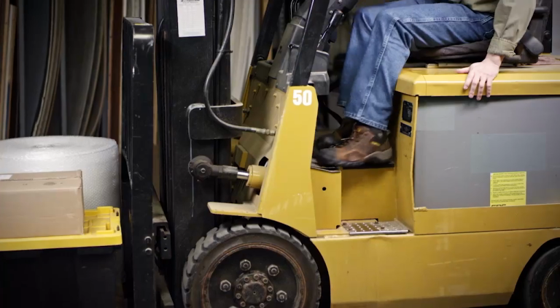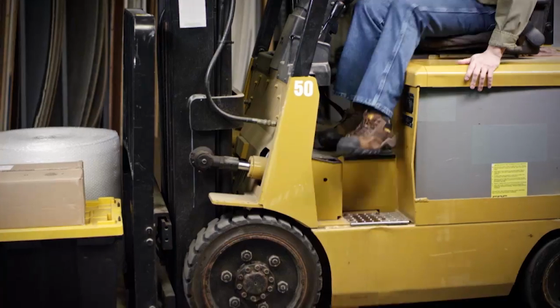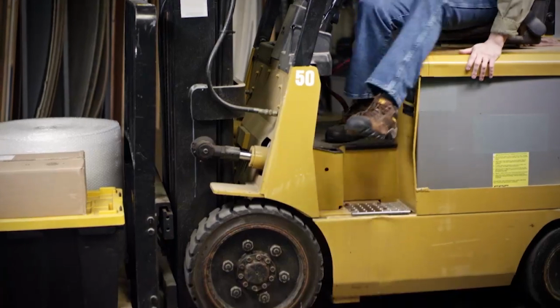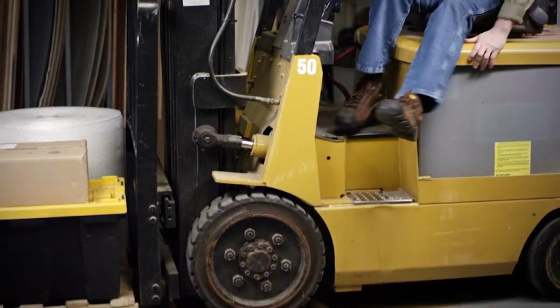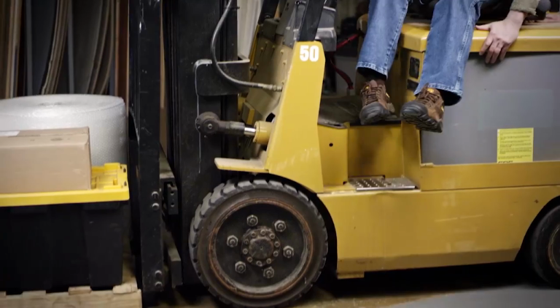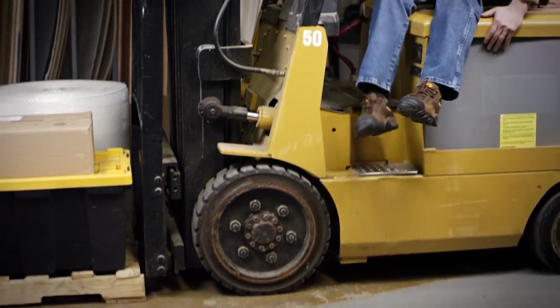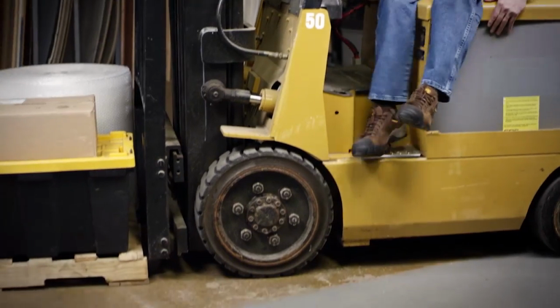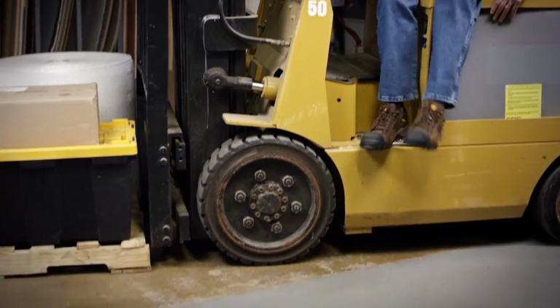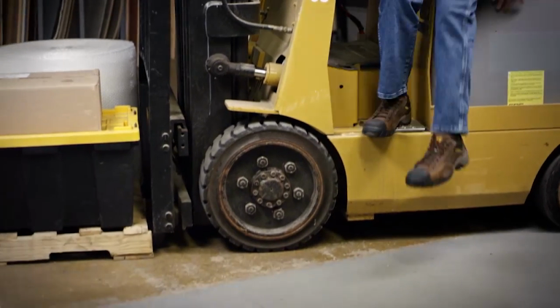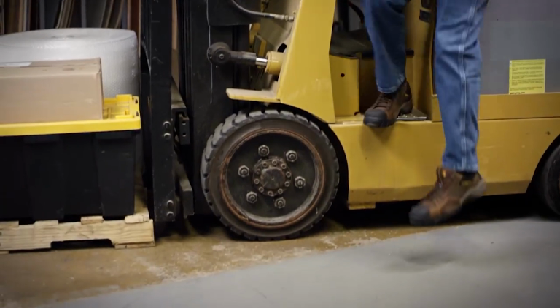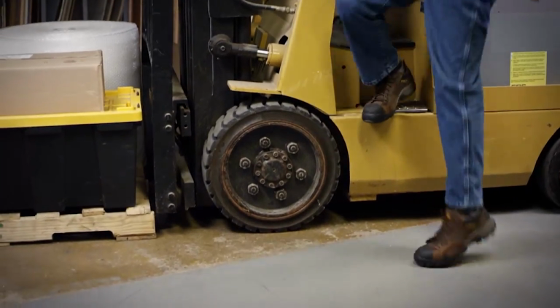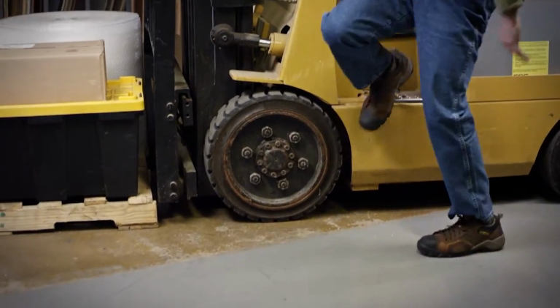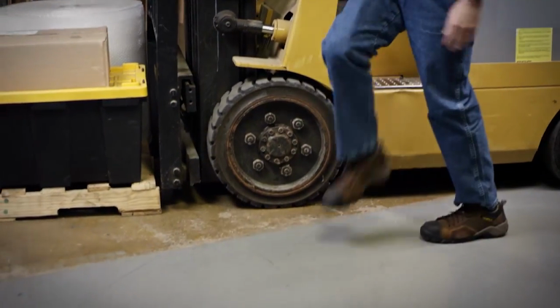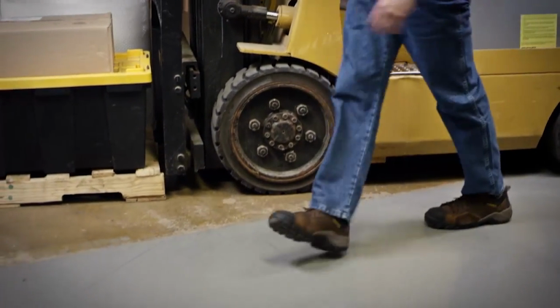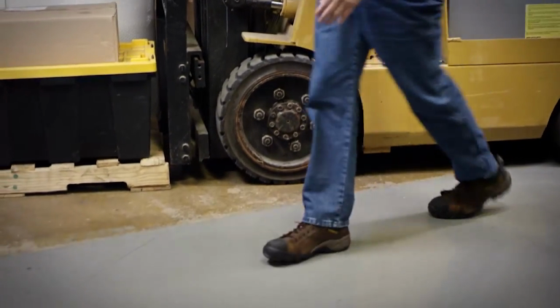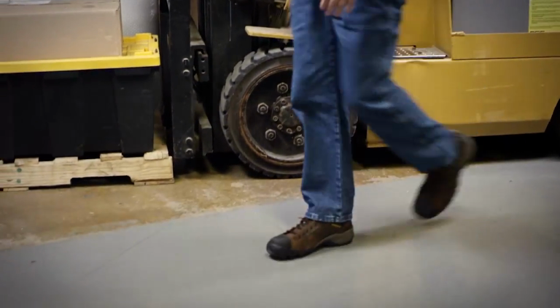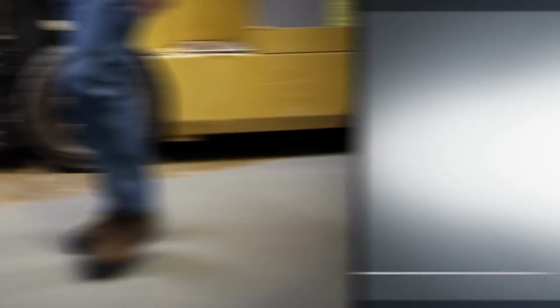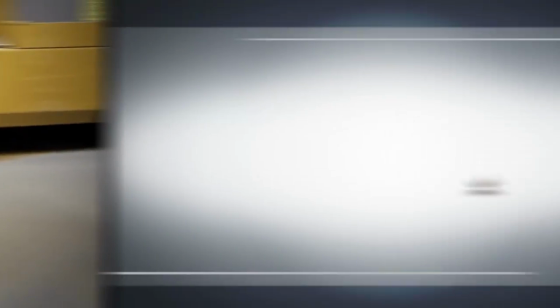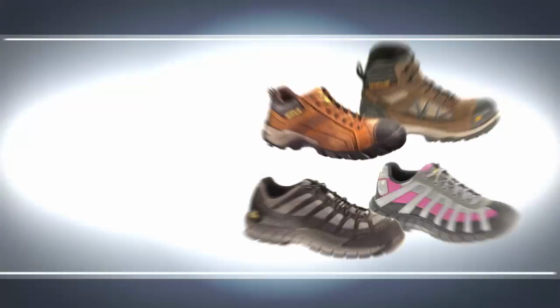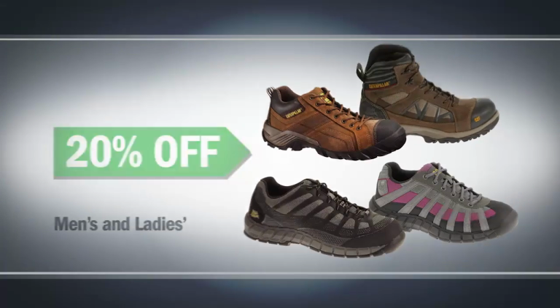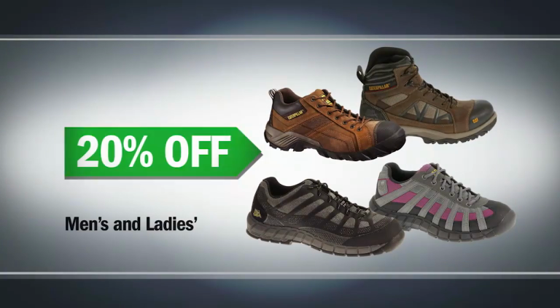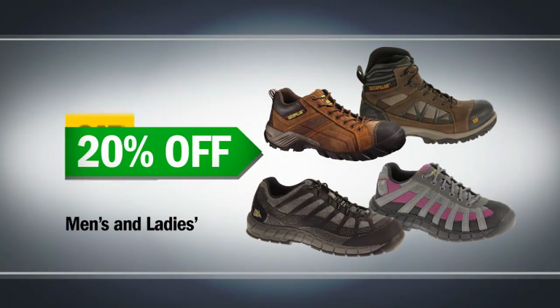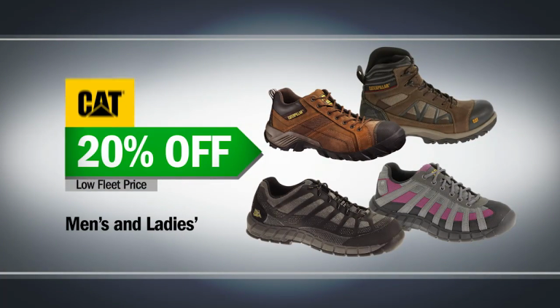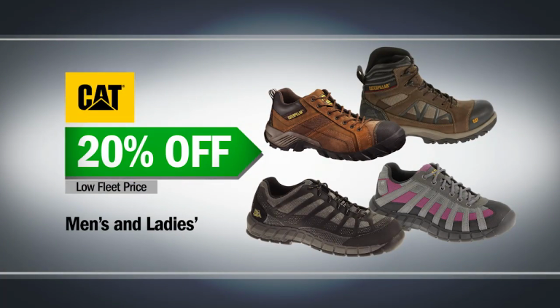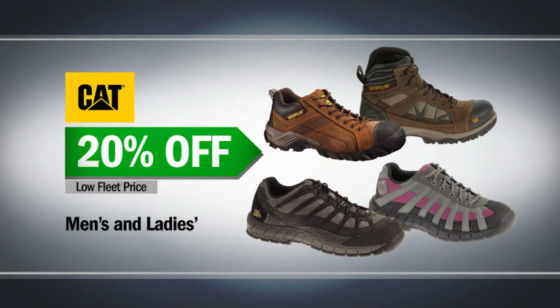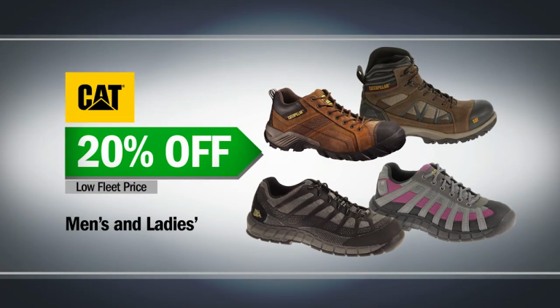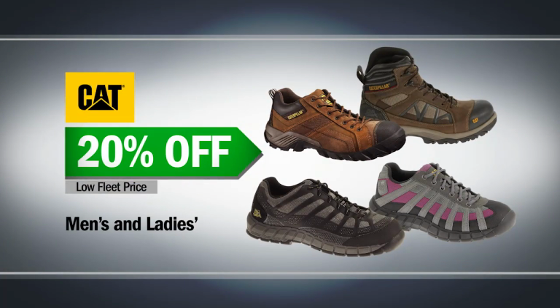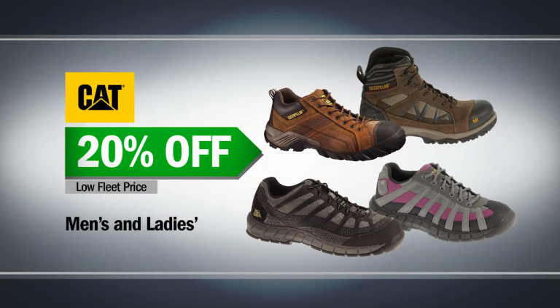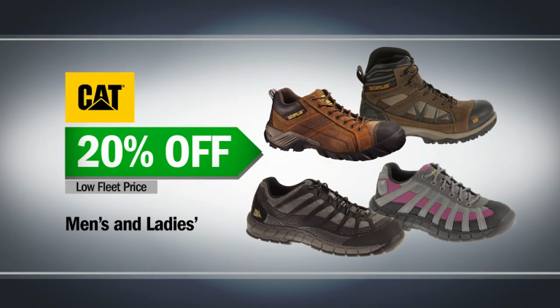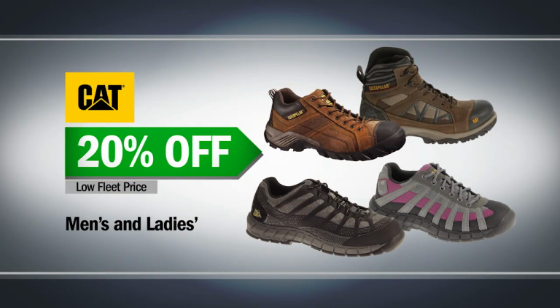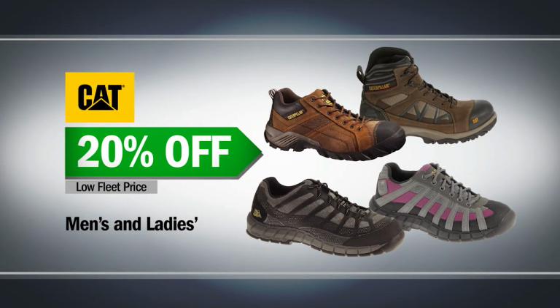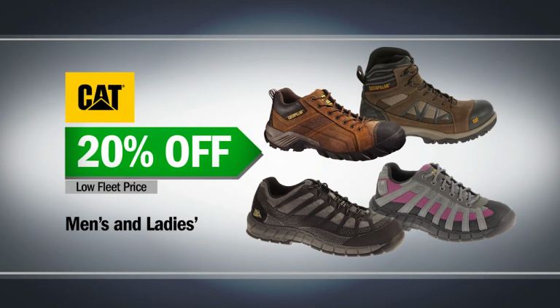Cat work boots are boots that work. They're comfortable, durable, and all styles are 20% off.